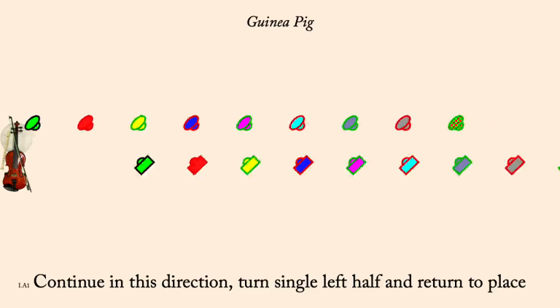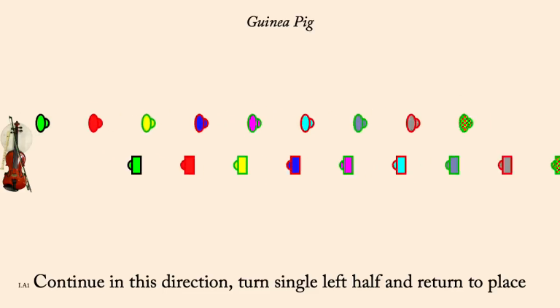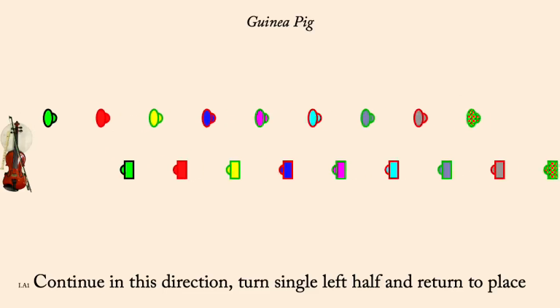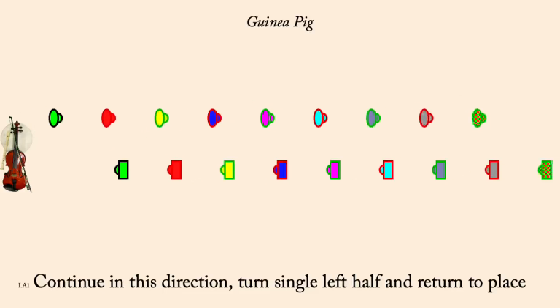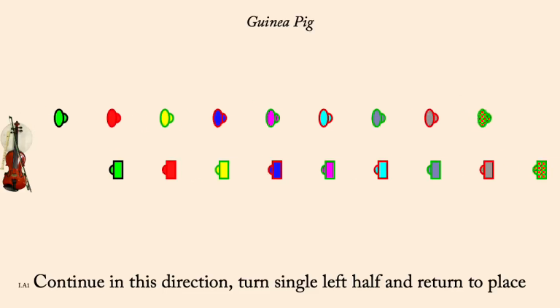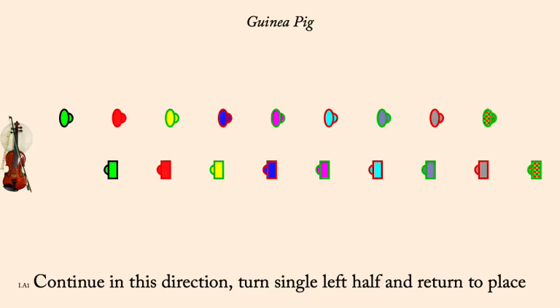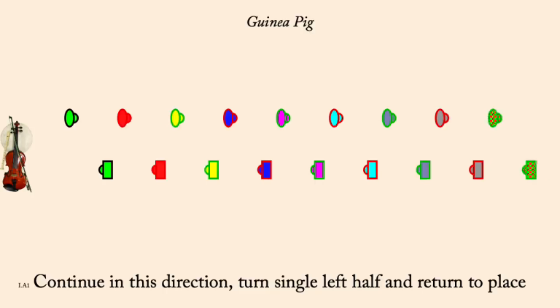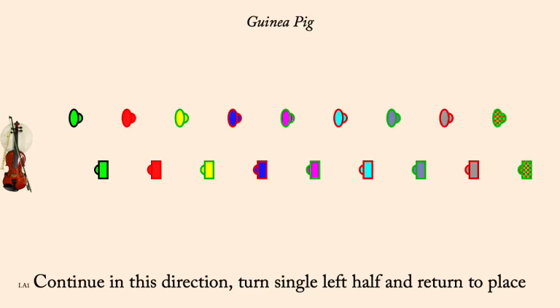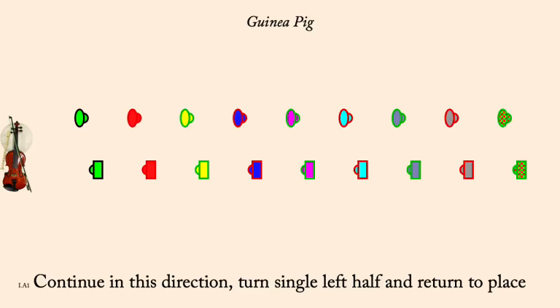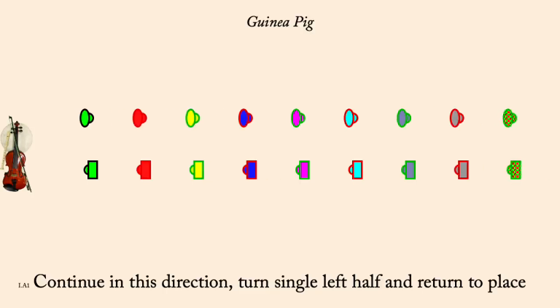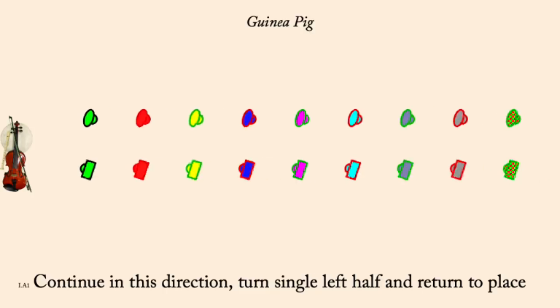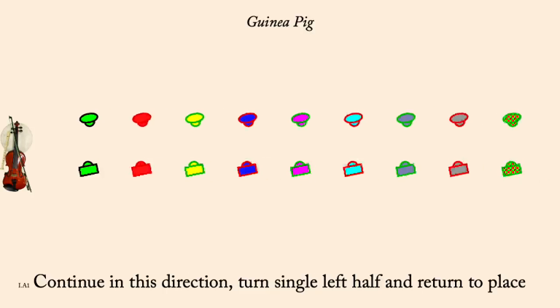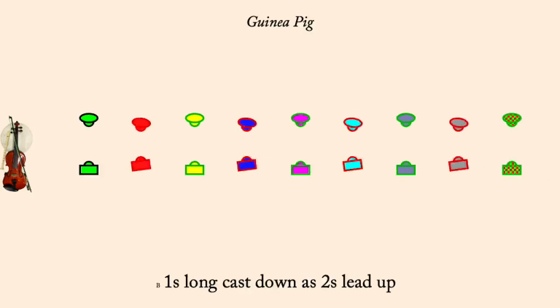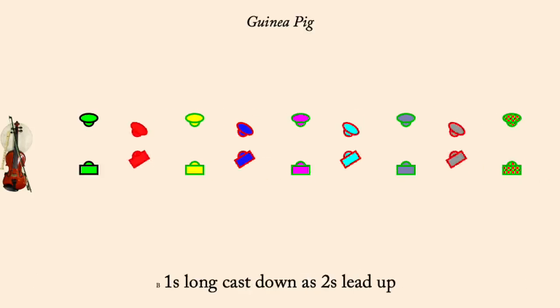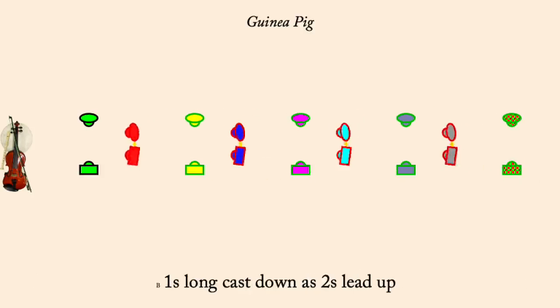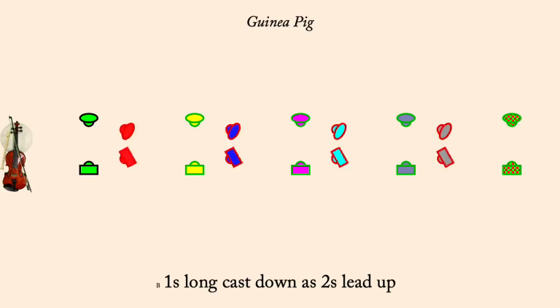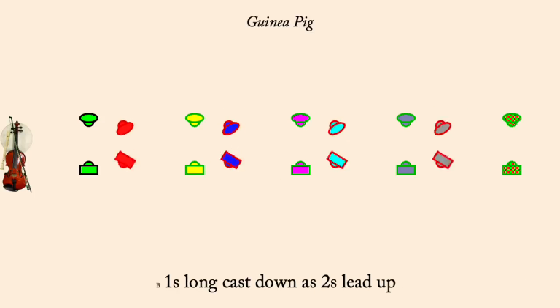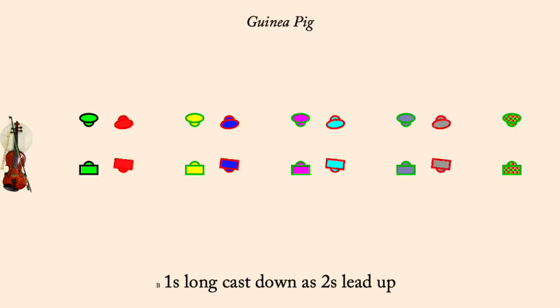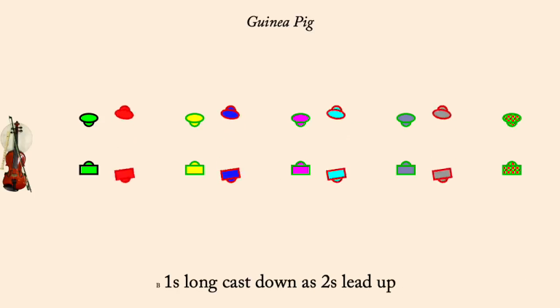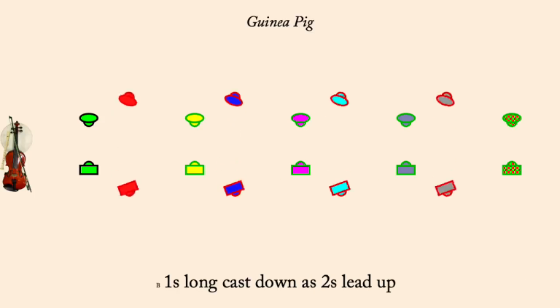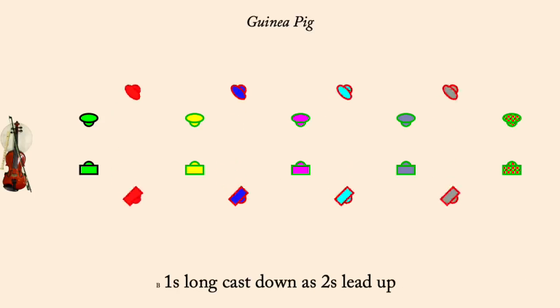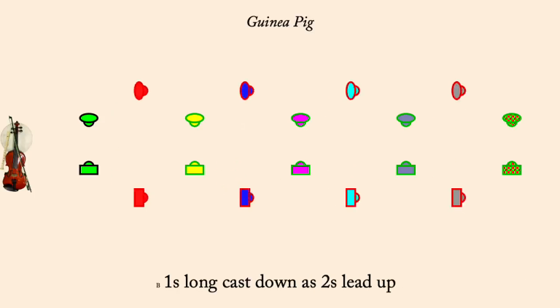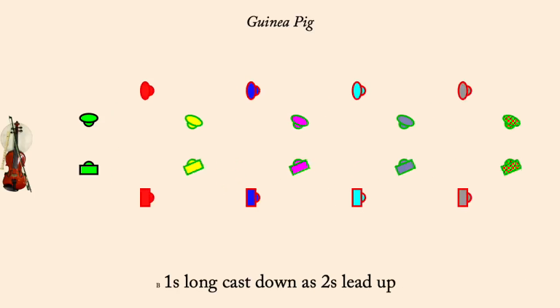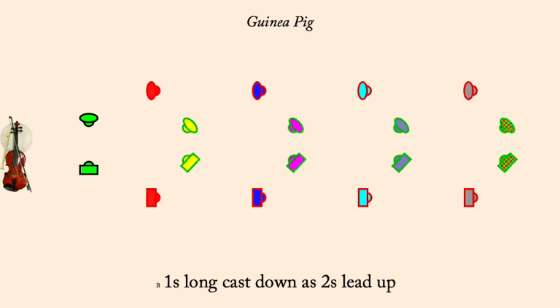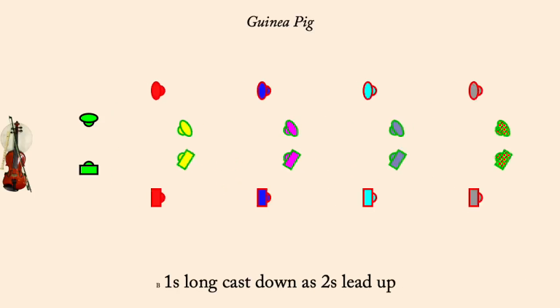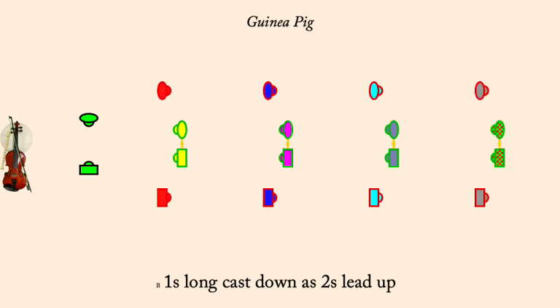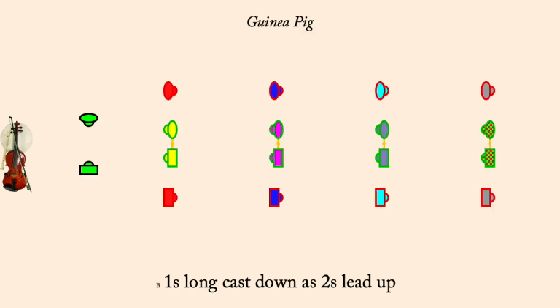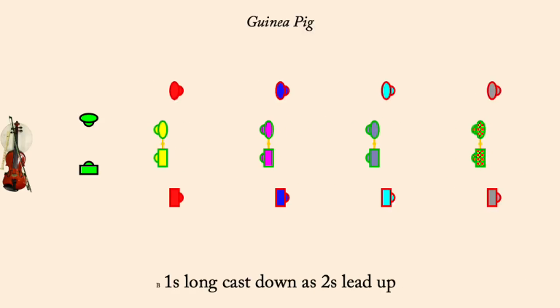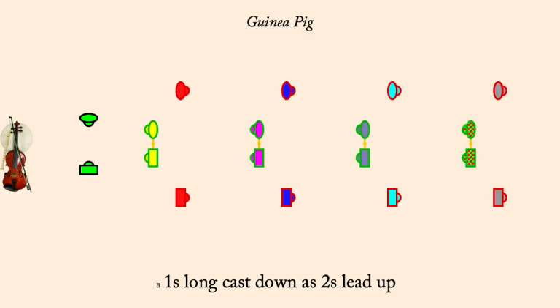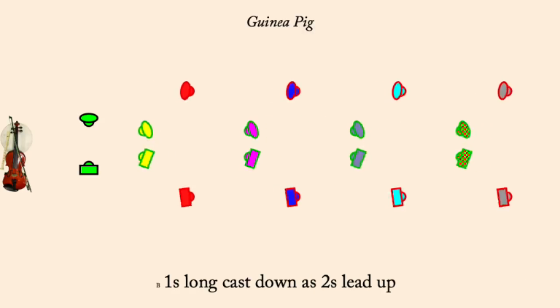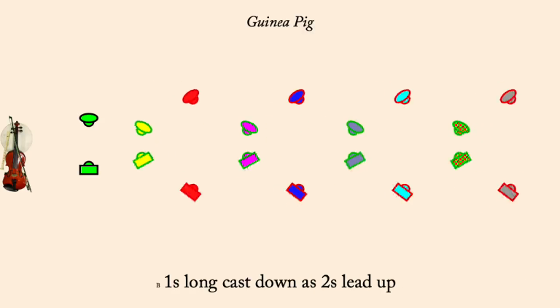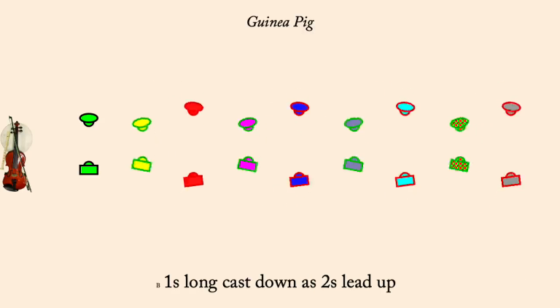Ones long cast down as twos lead up. Circle left.